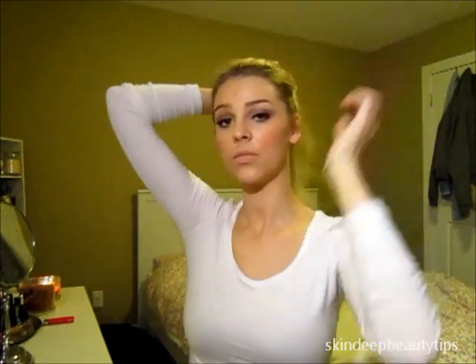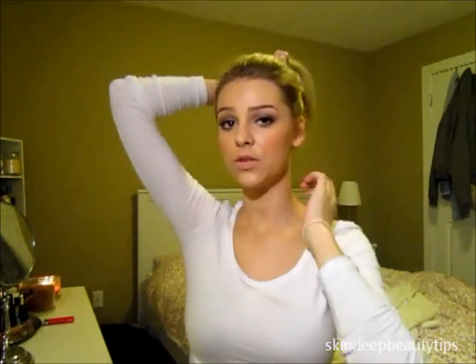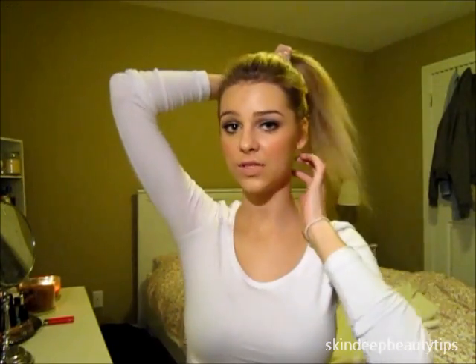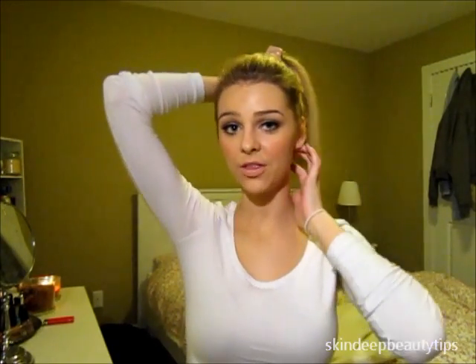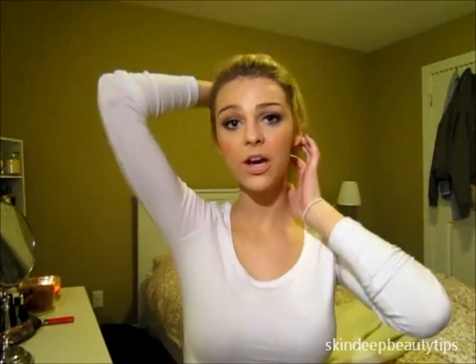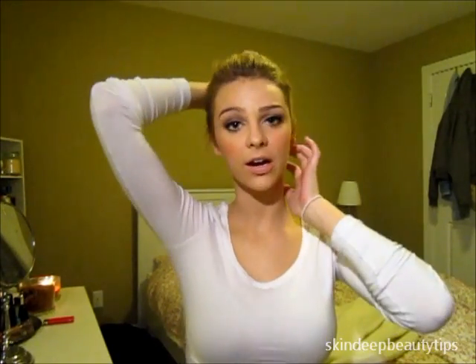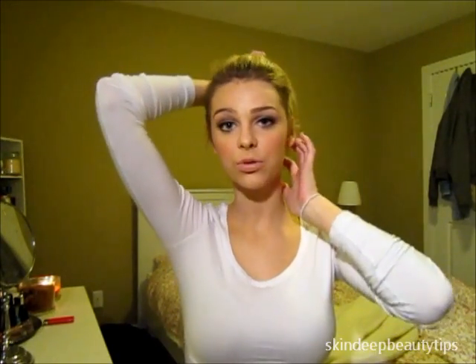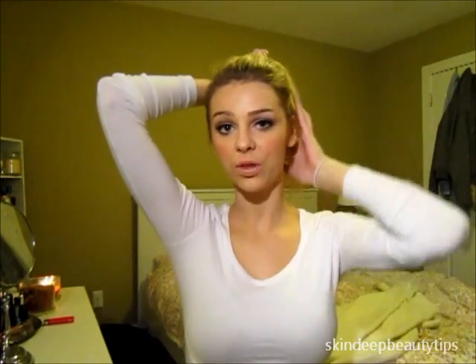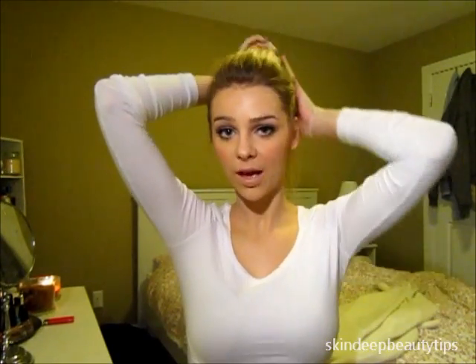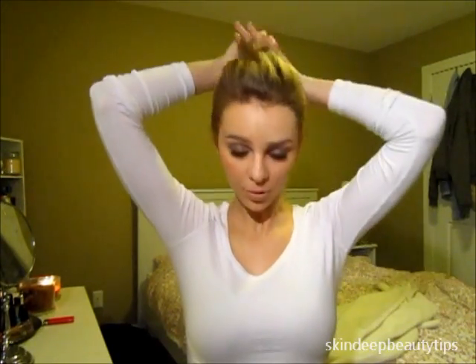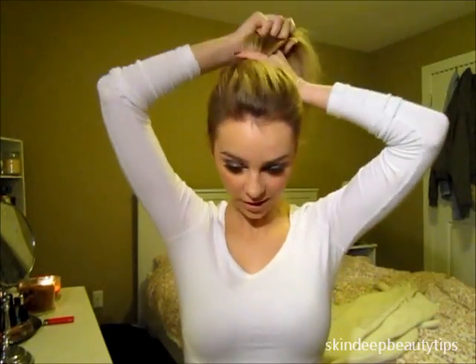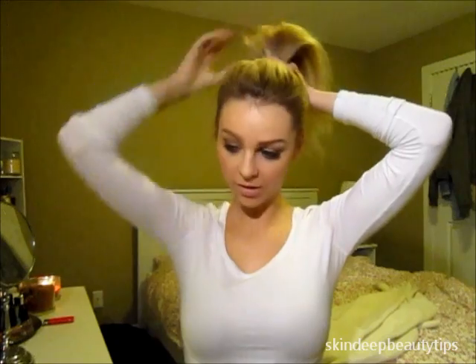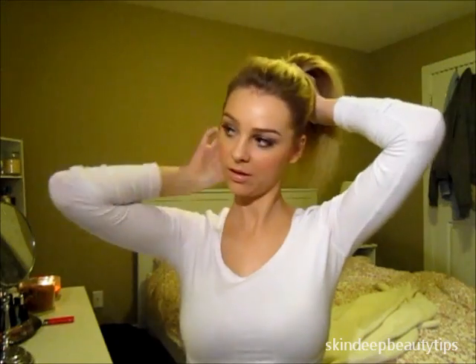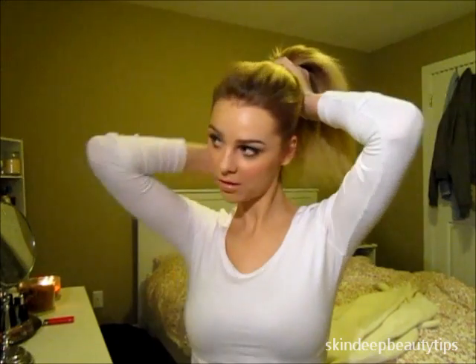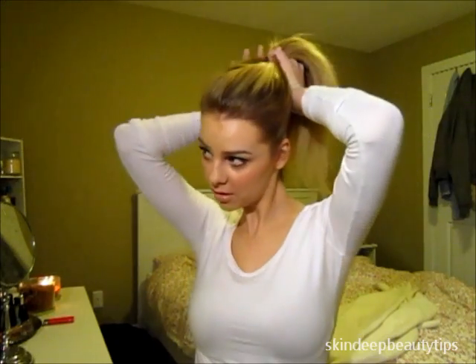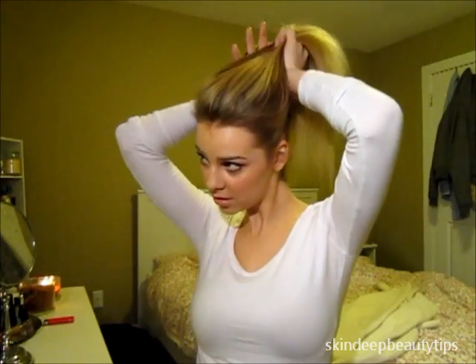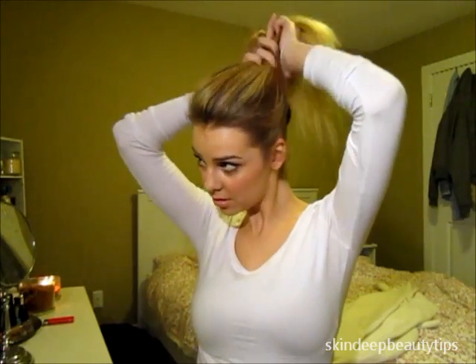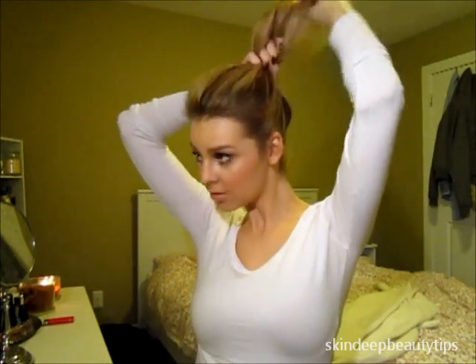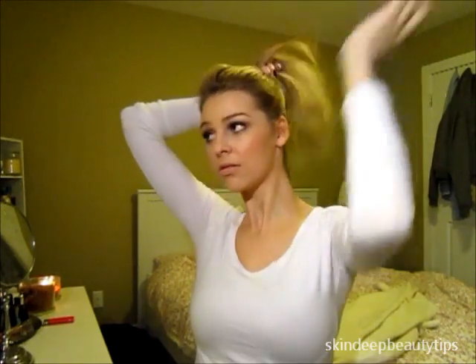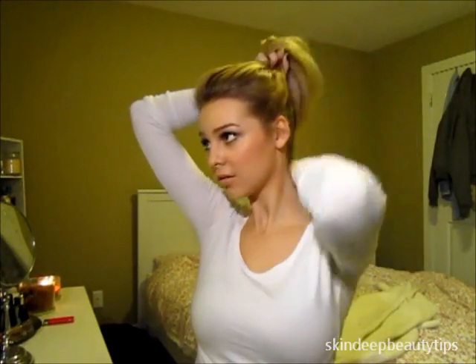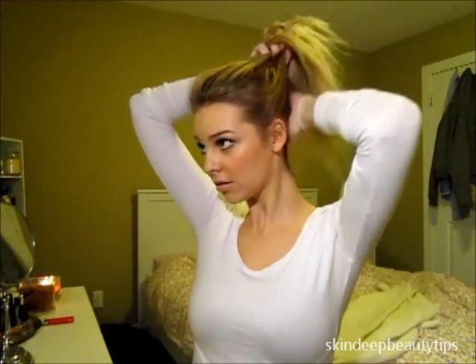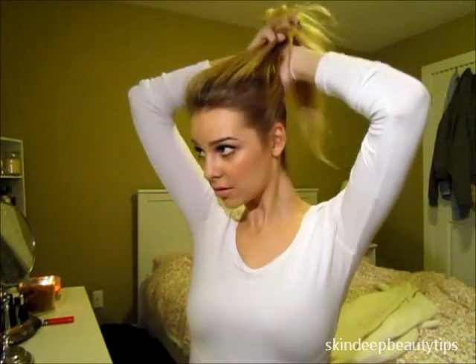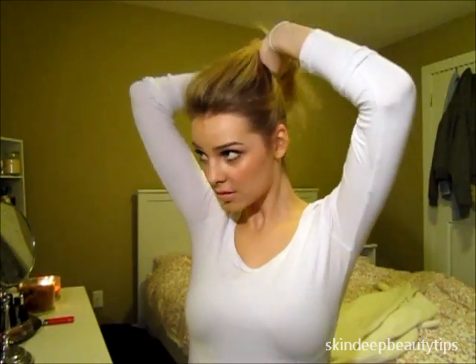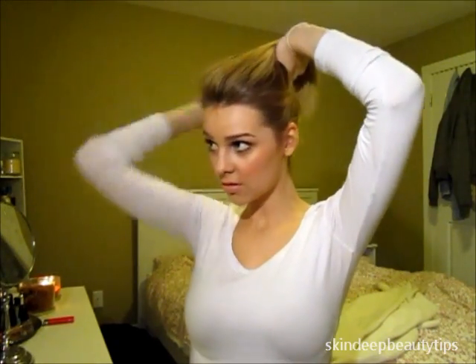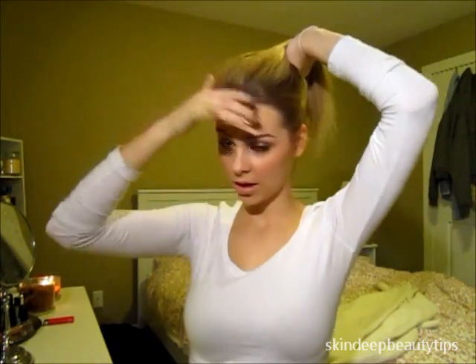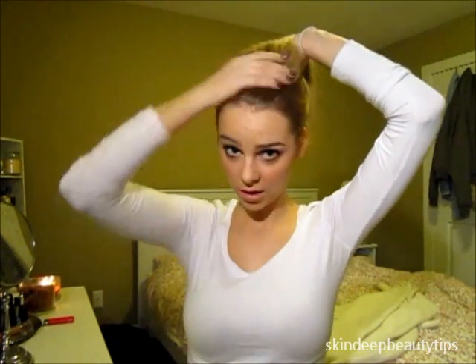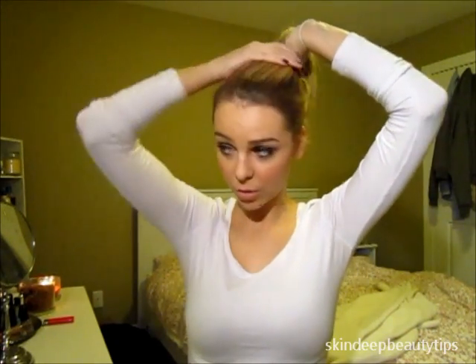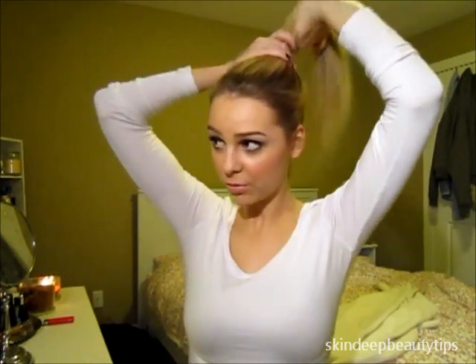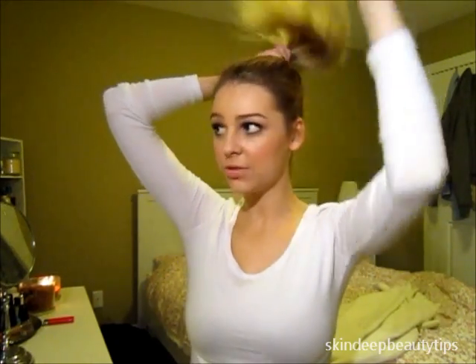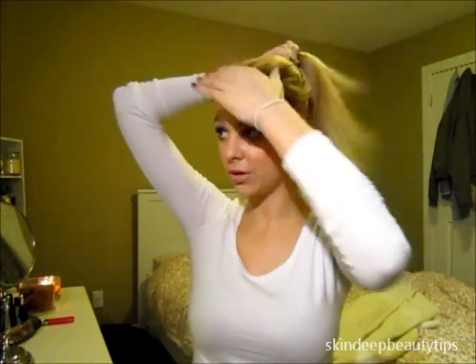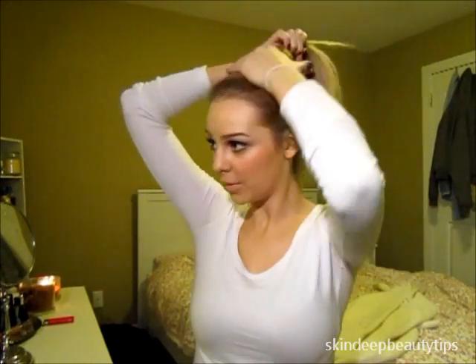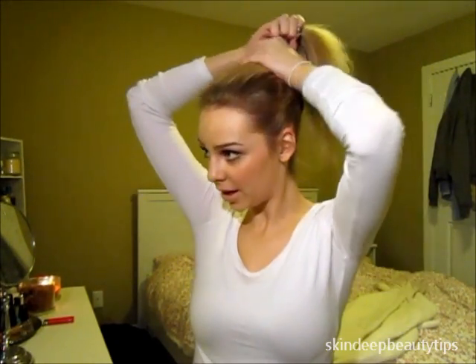So just gather your hair into a really high ponytail. And ignore my roots, I know they're bad.